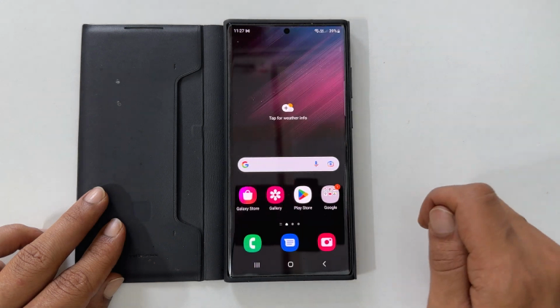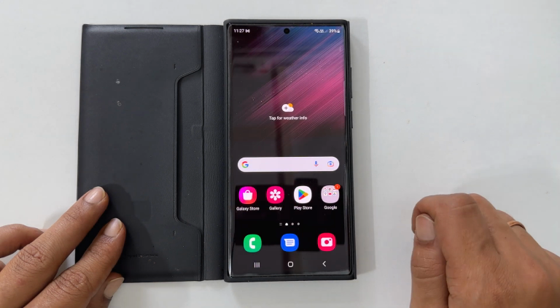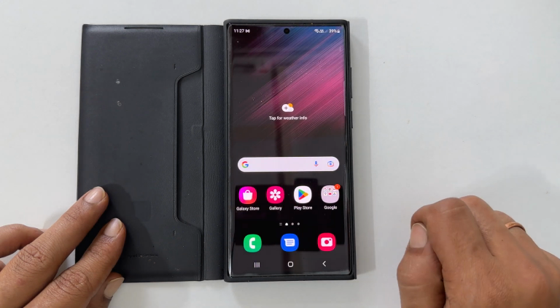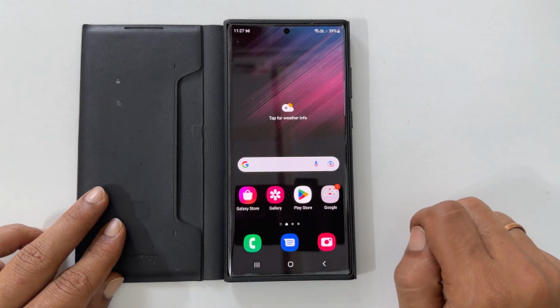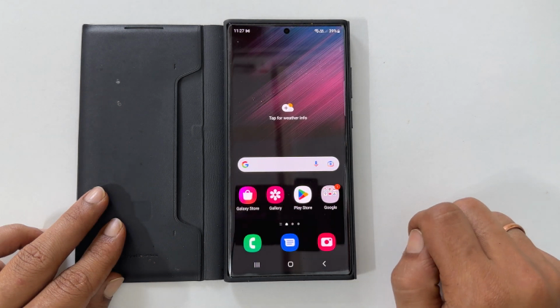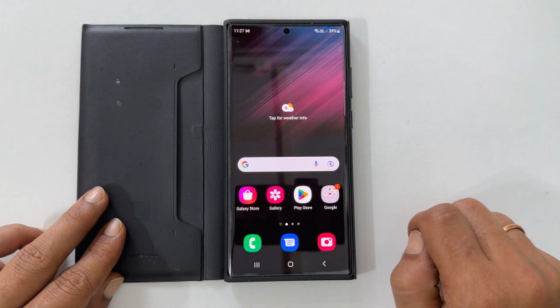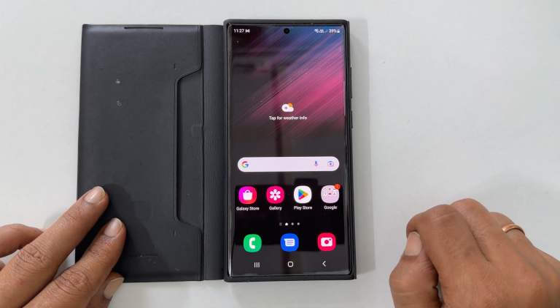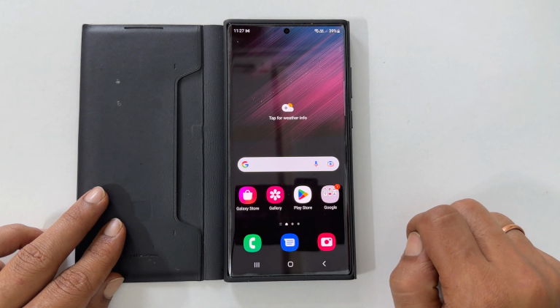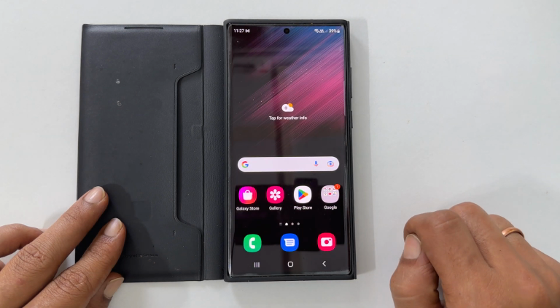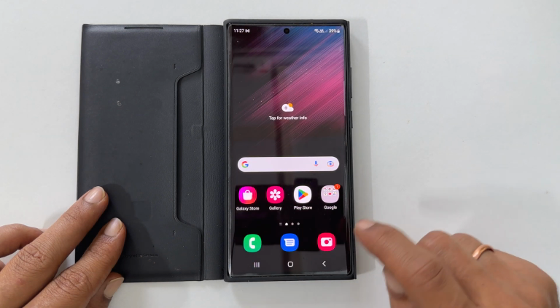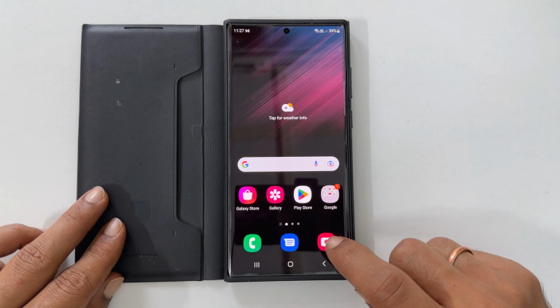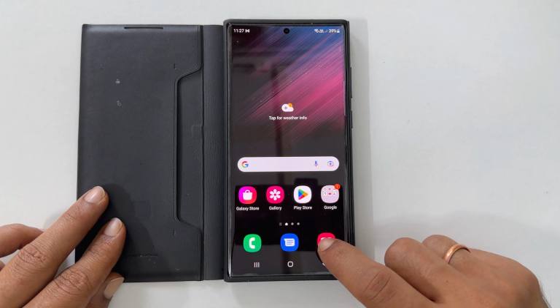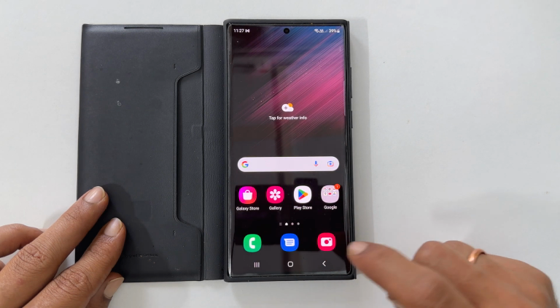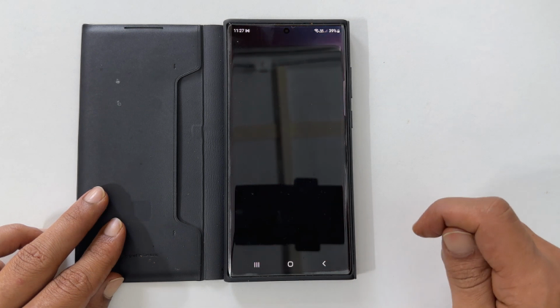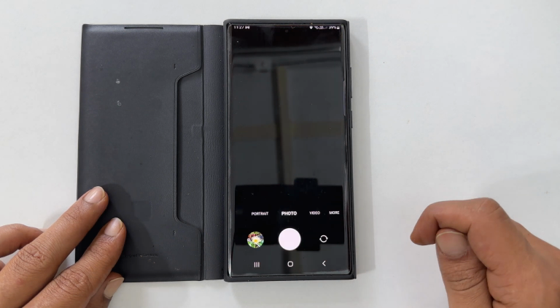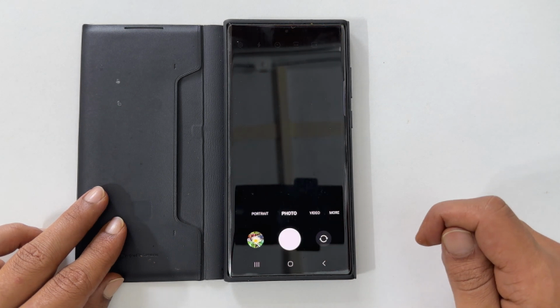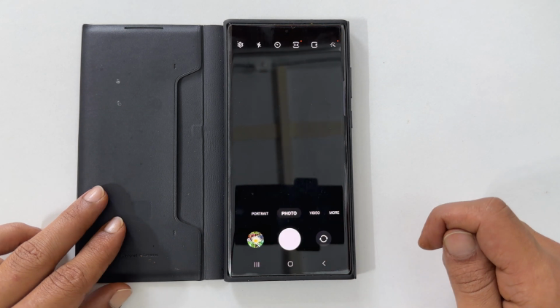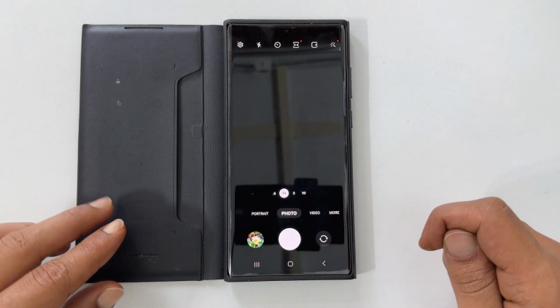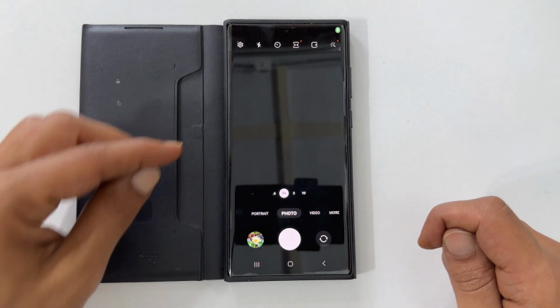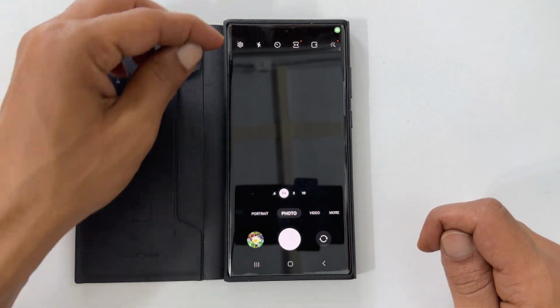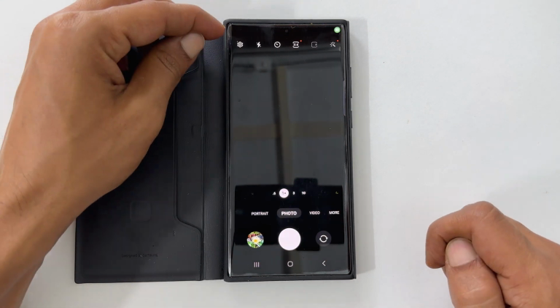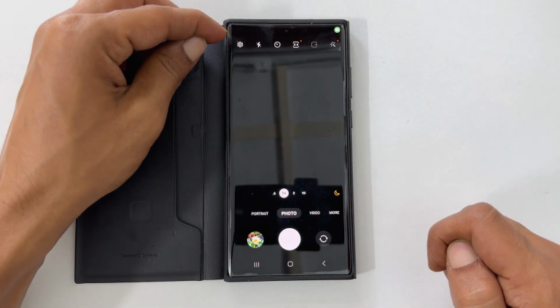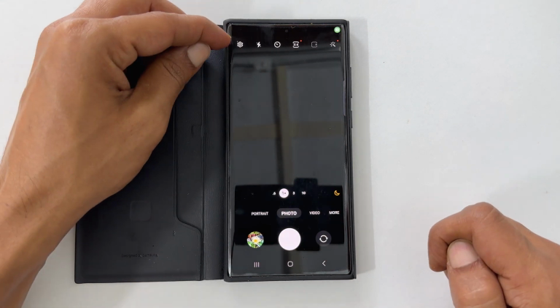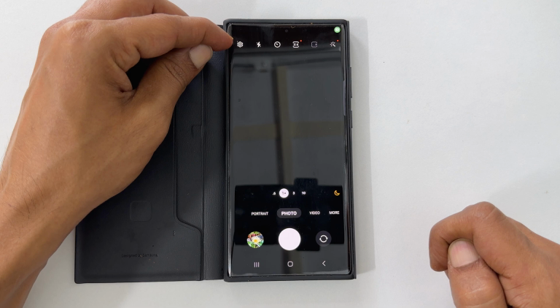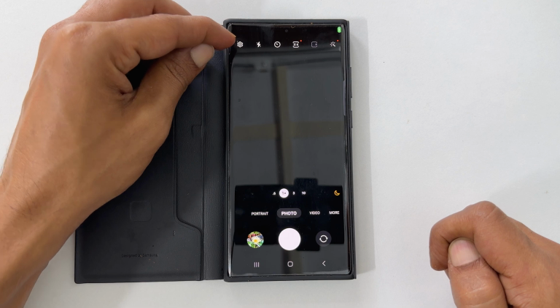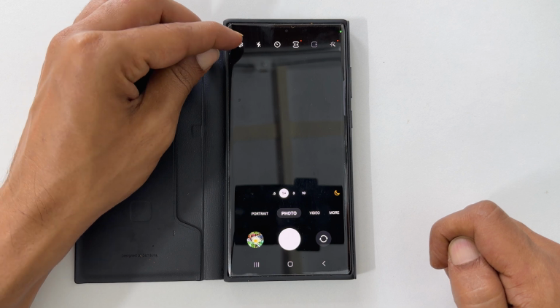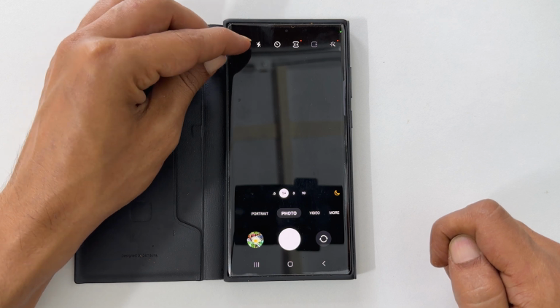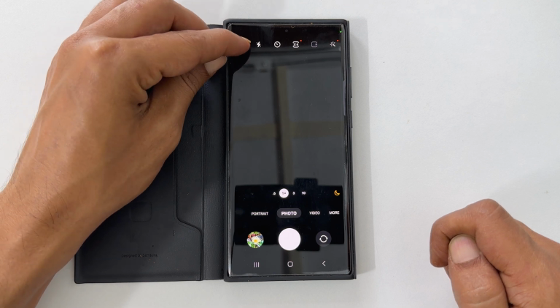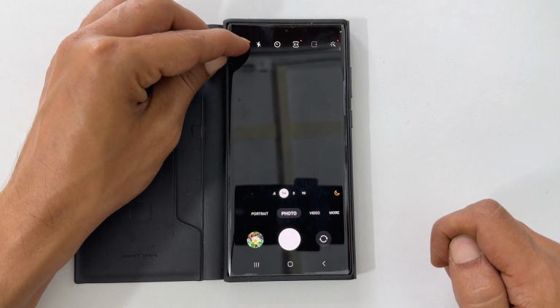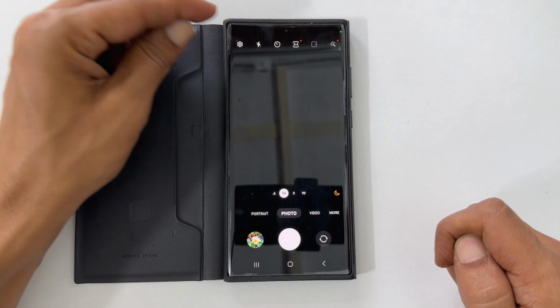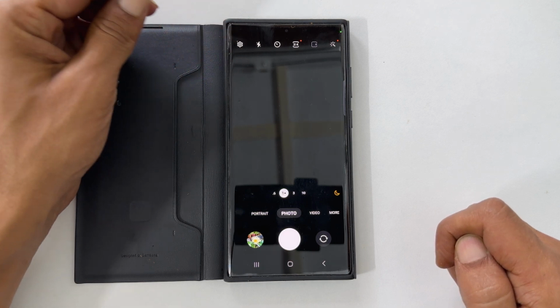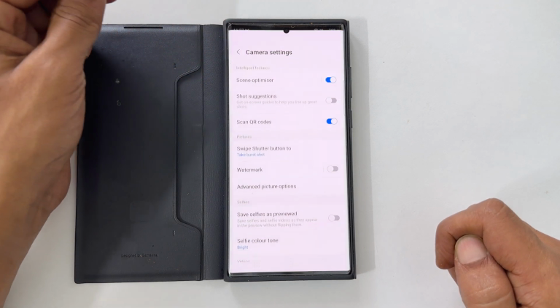To begin with, launch the camera app. Now from the top left corner, tap on settings.